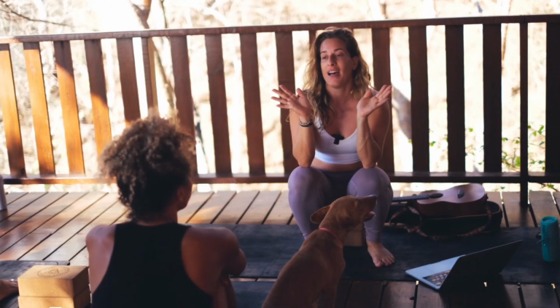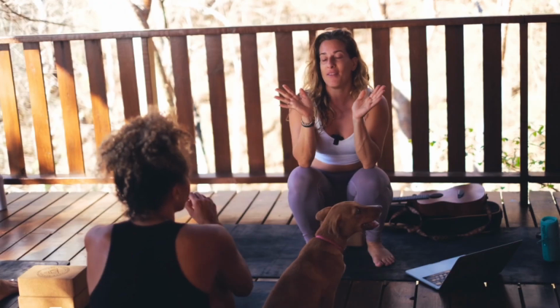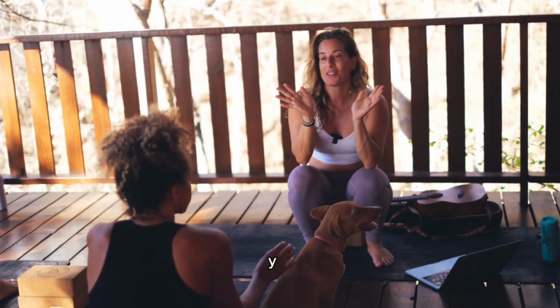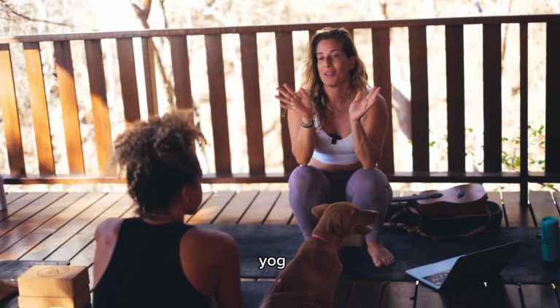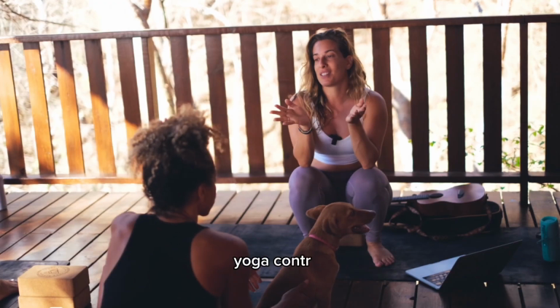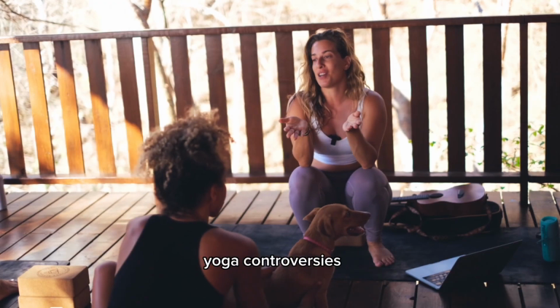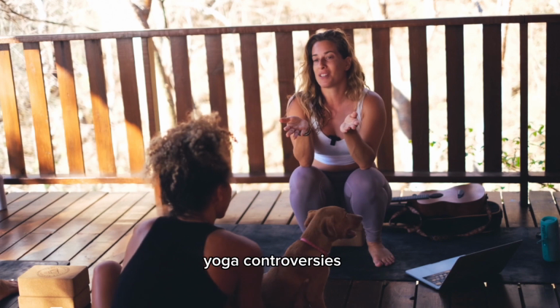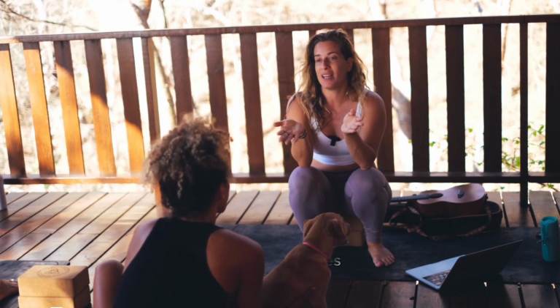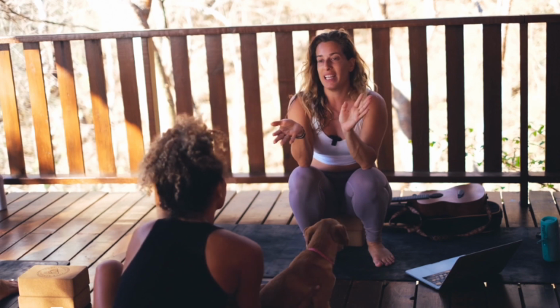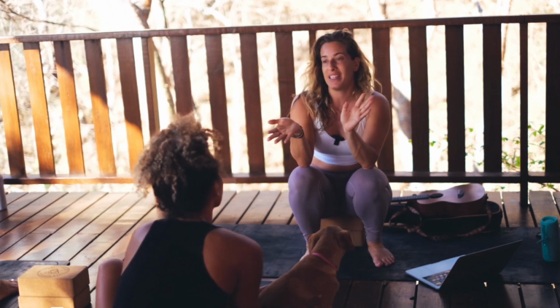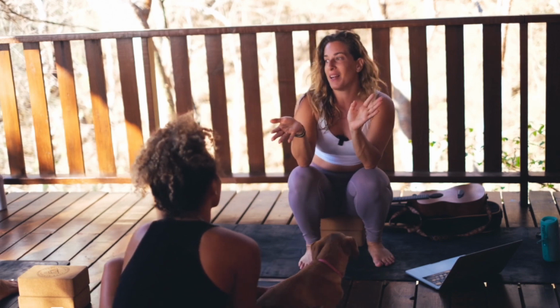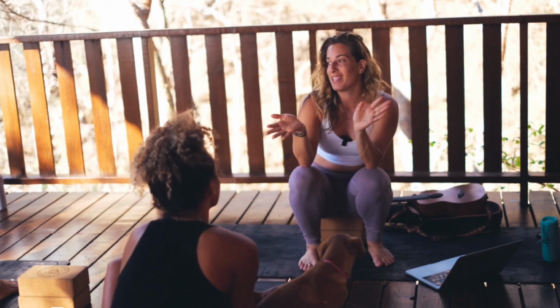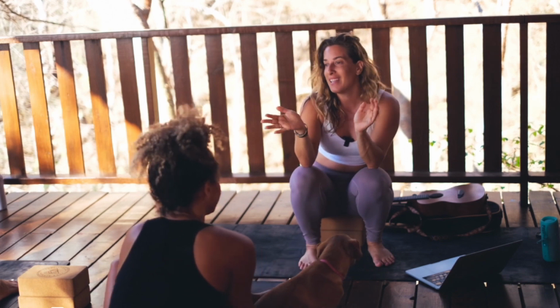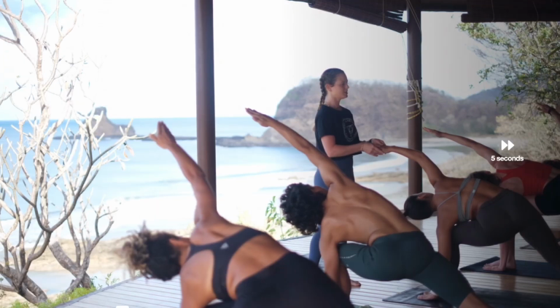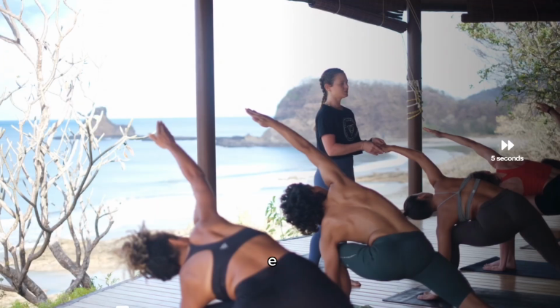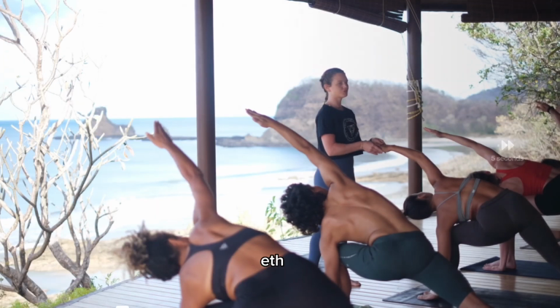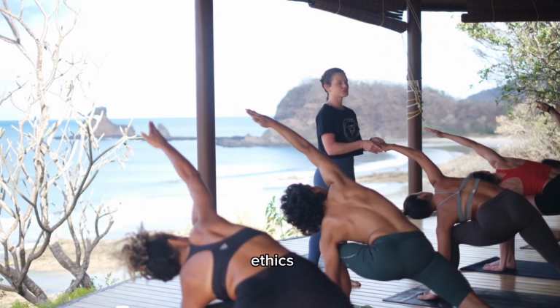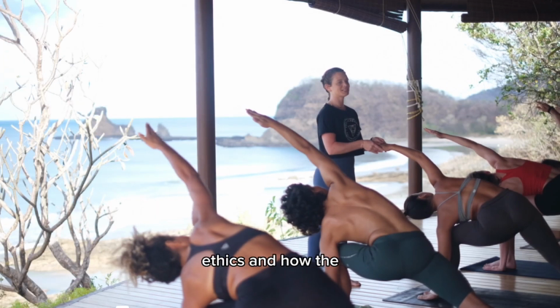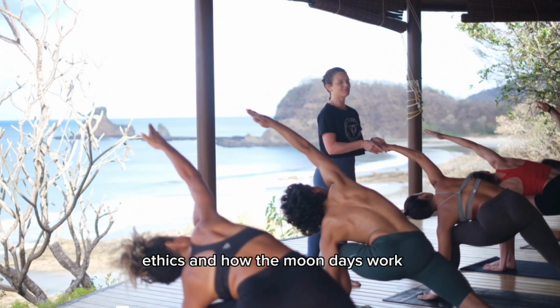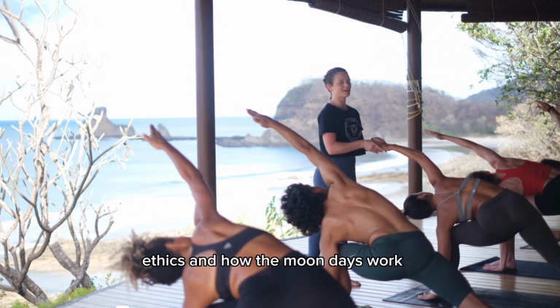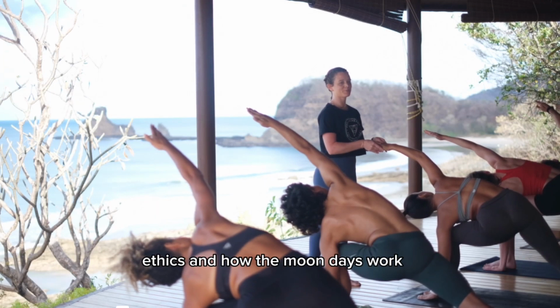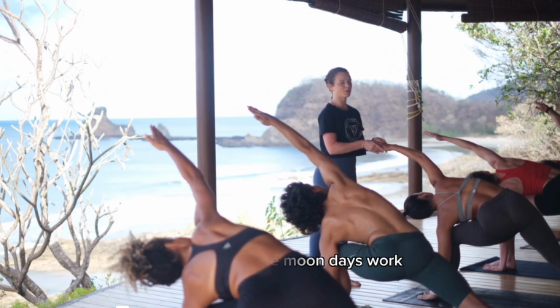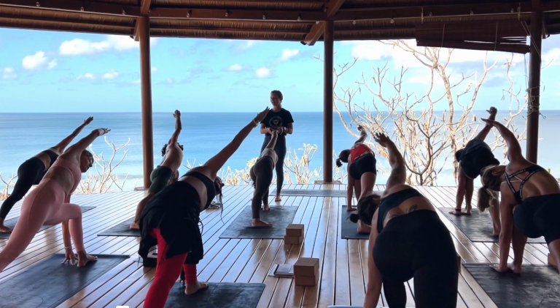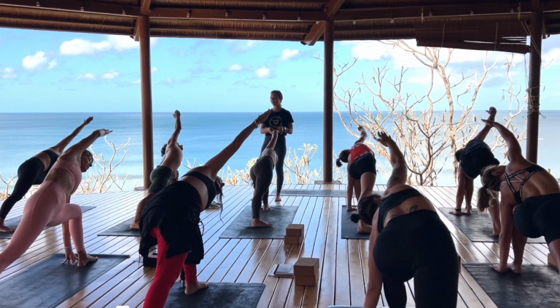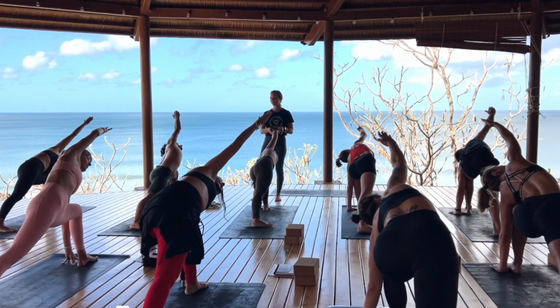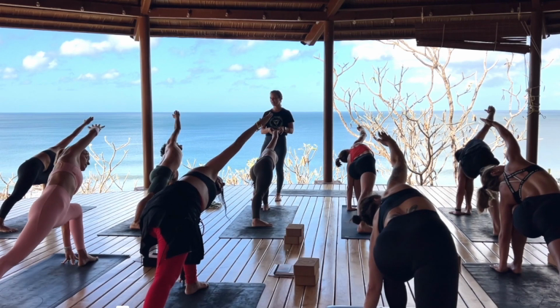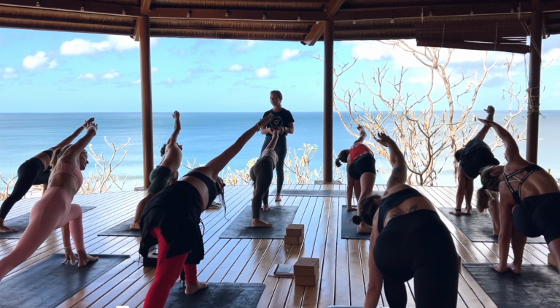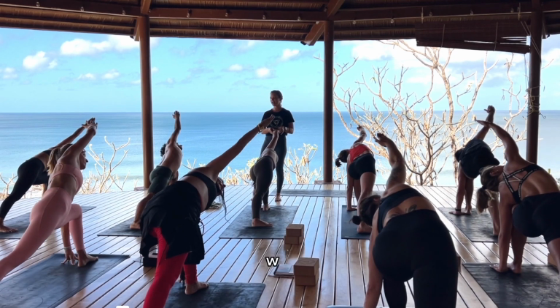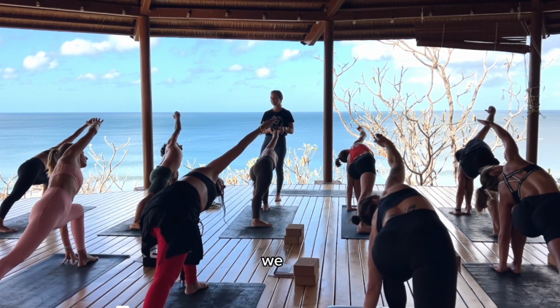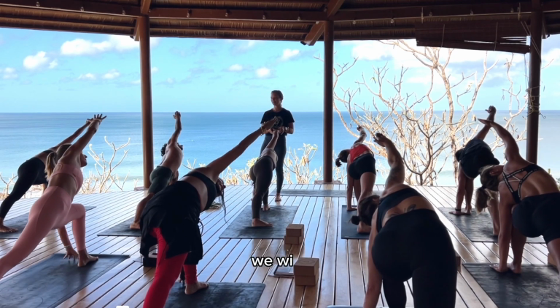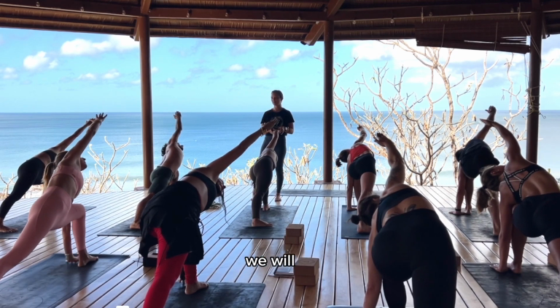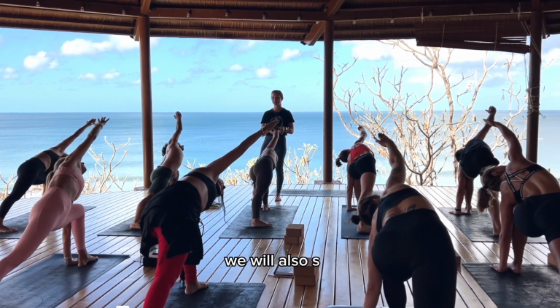I've also heard ashtangis call it ladies holiday. So drishti is very important. We have nine different ones.